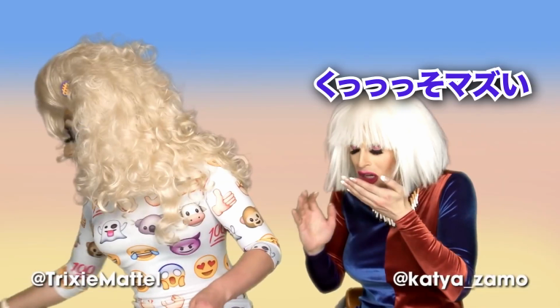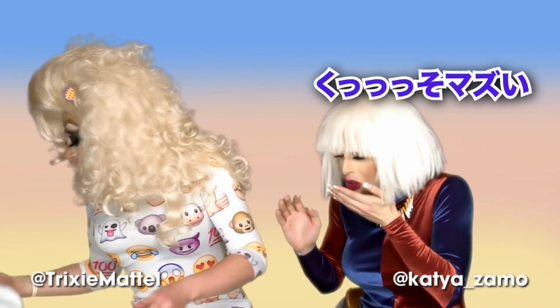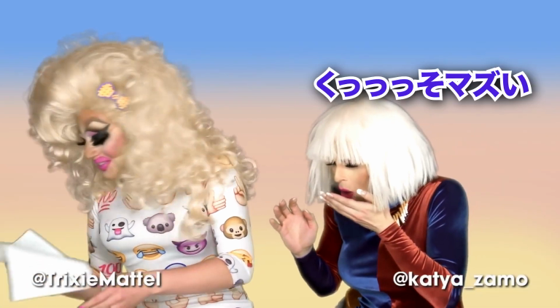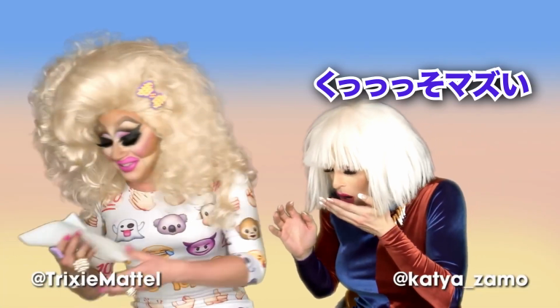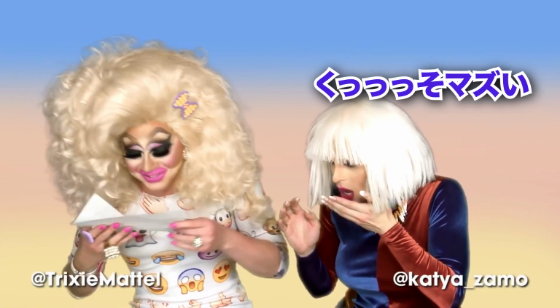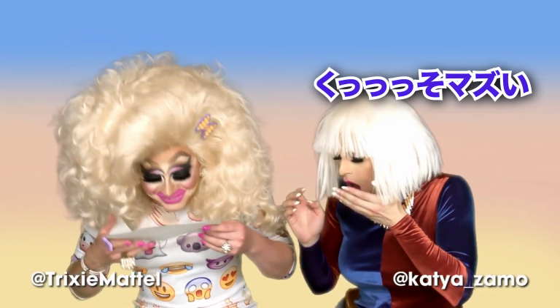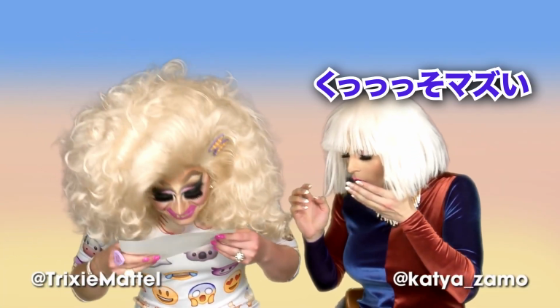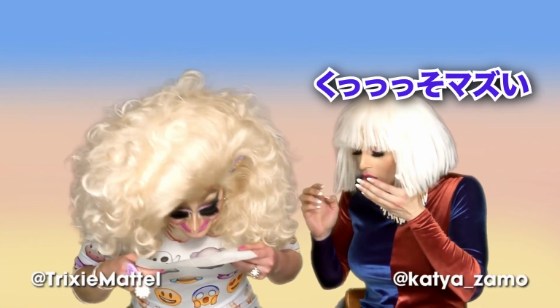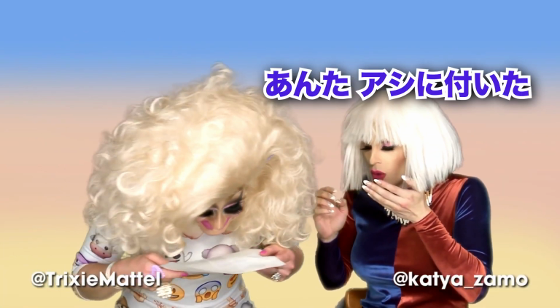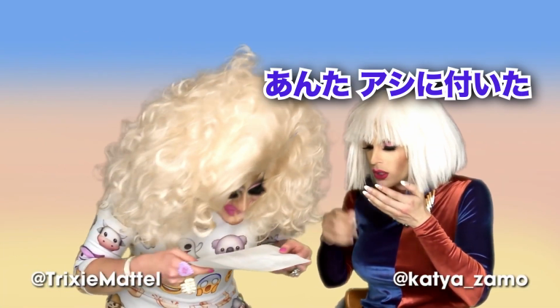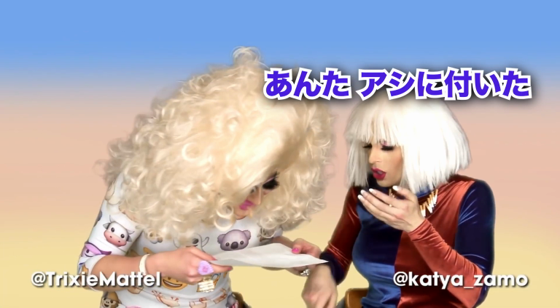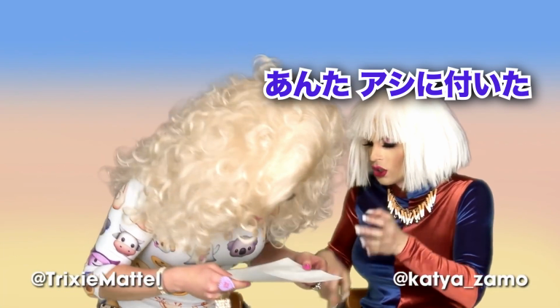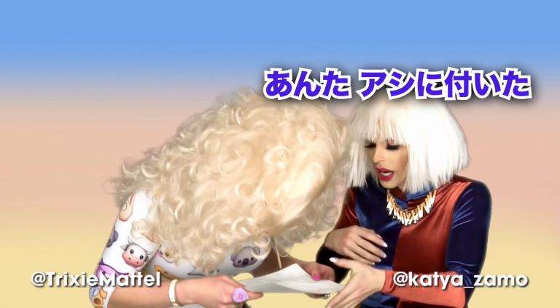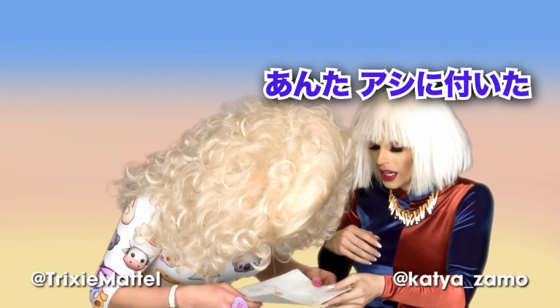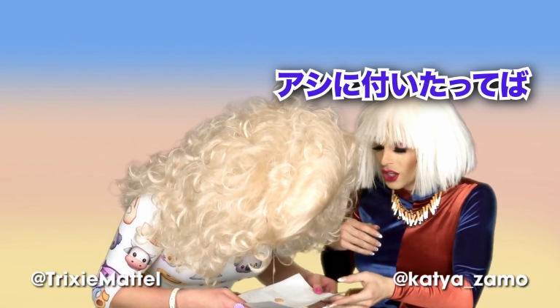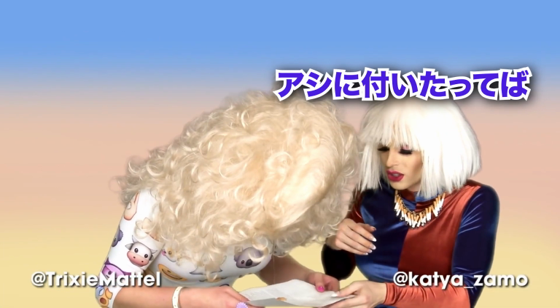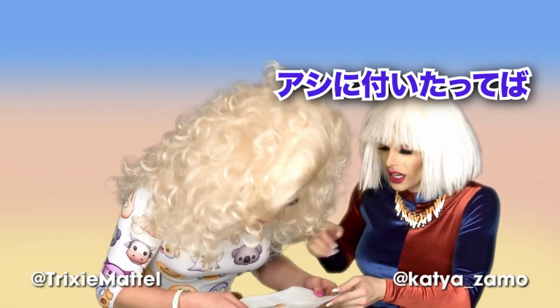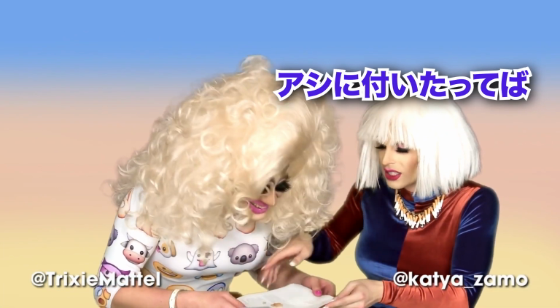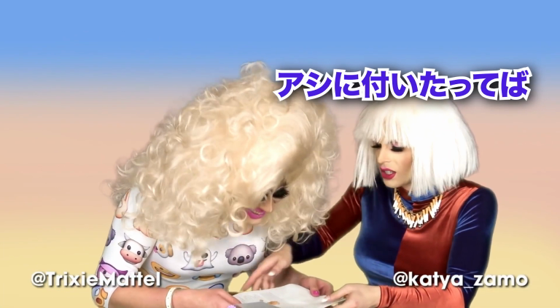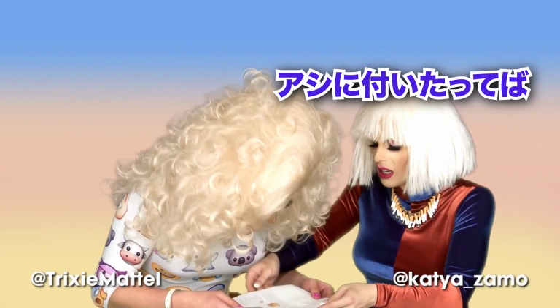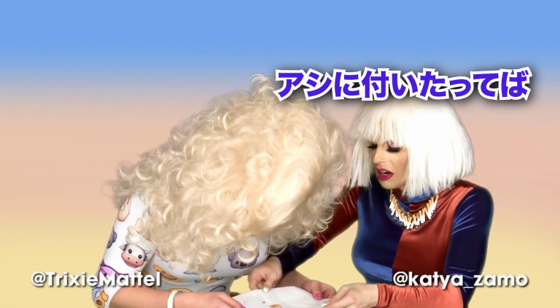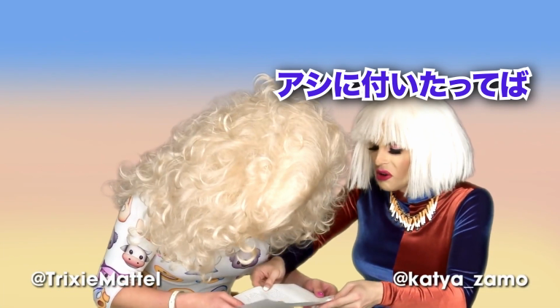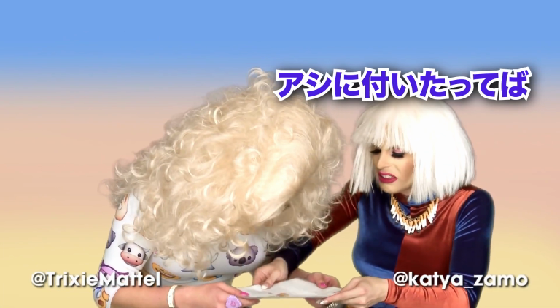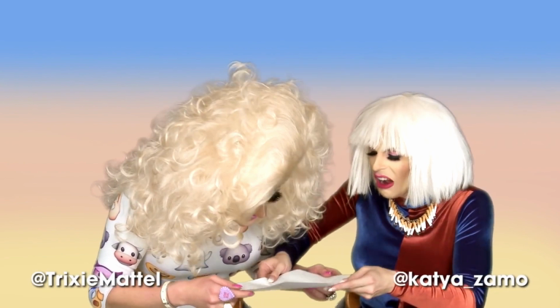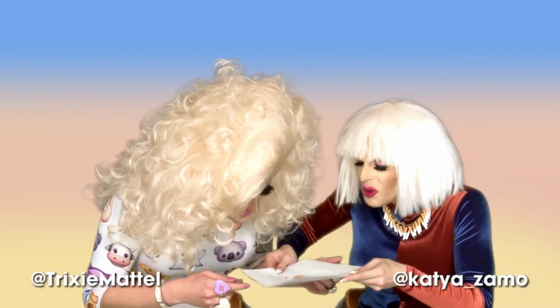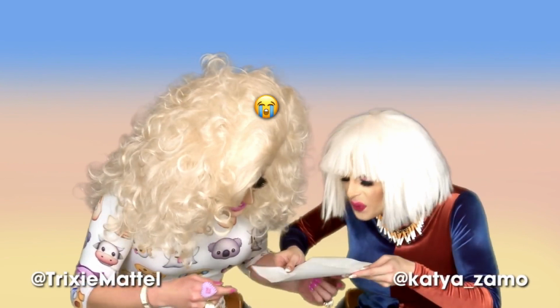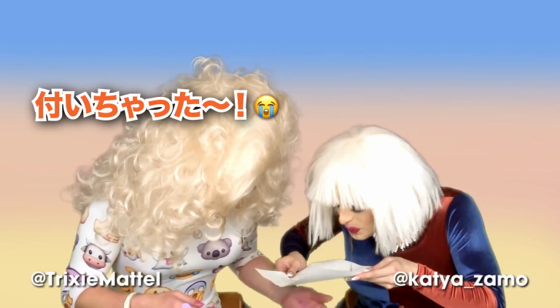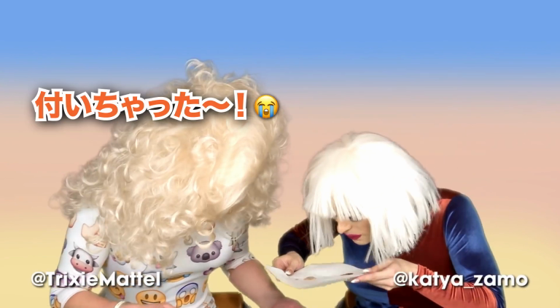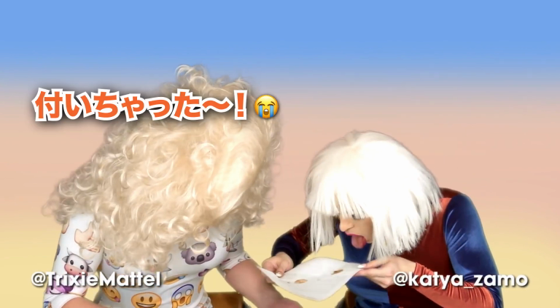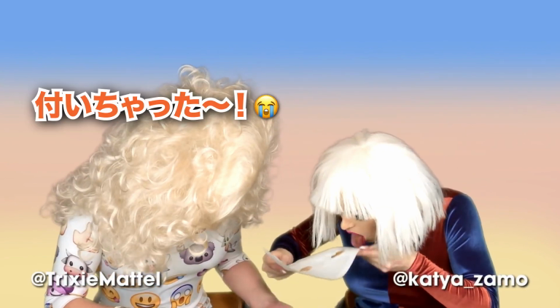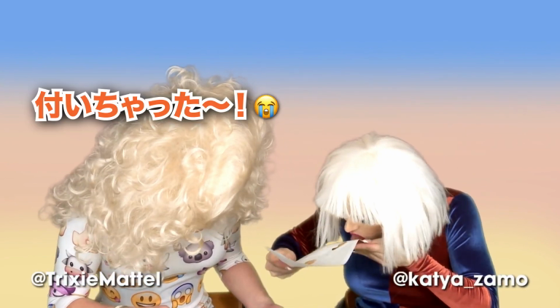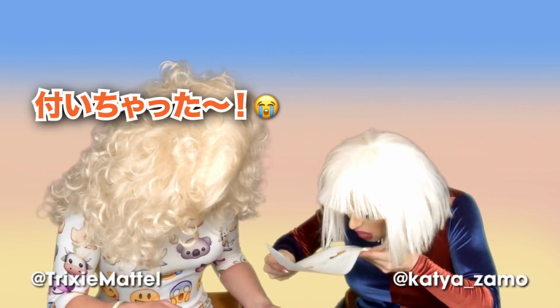It's so gross, it is so gross — it's on your leg! It's on my leg!